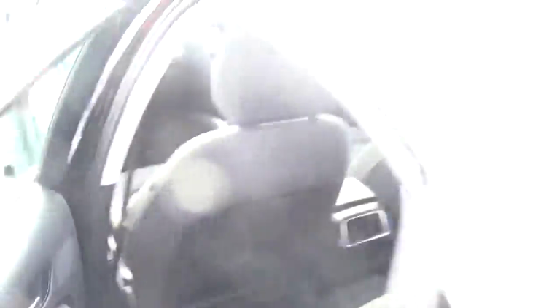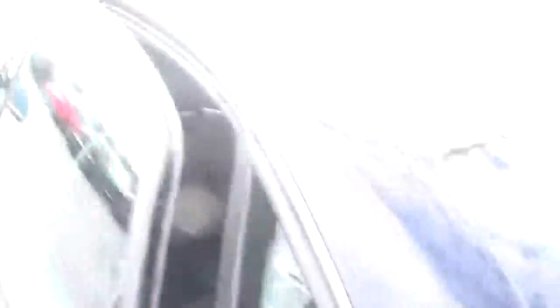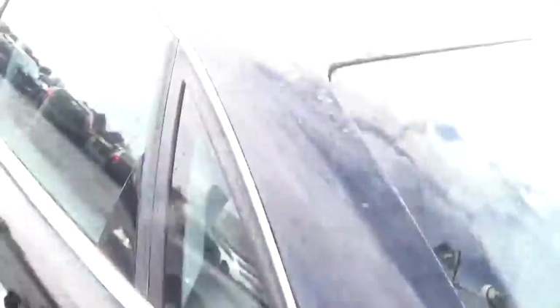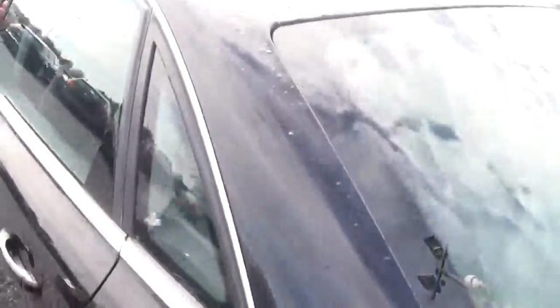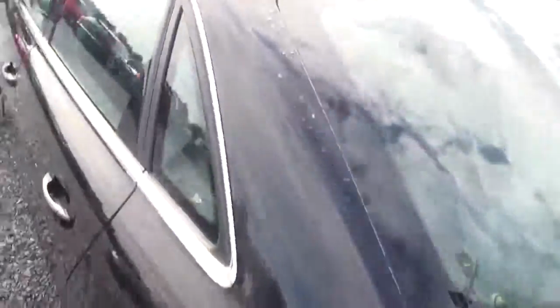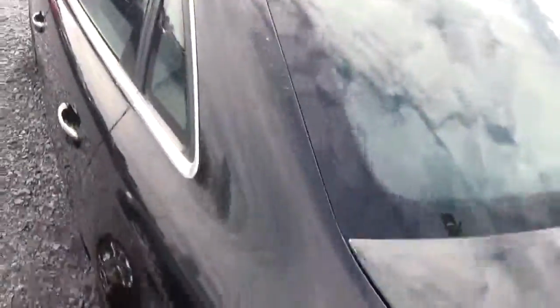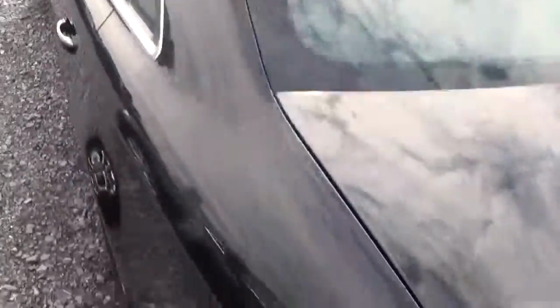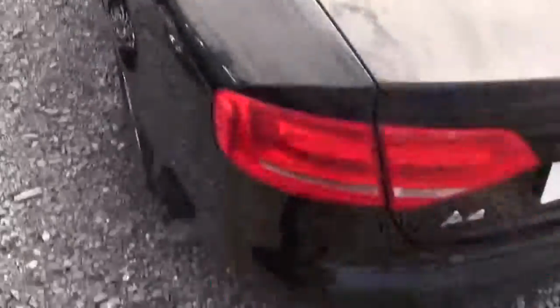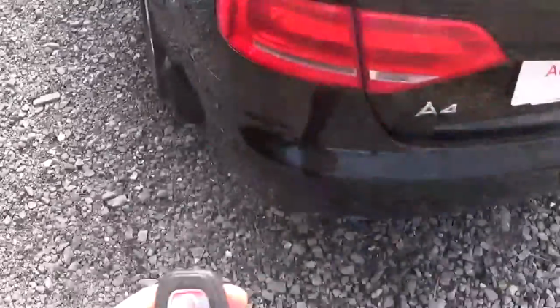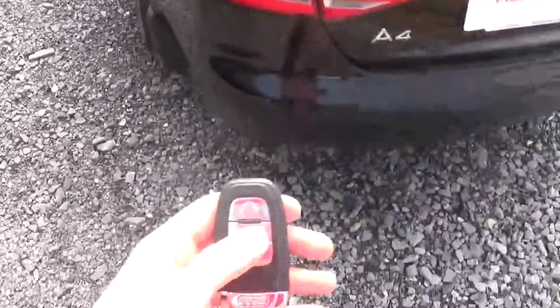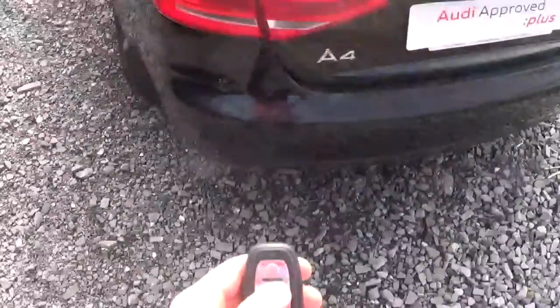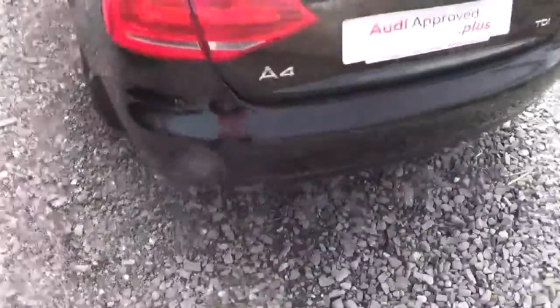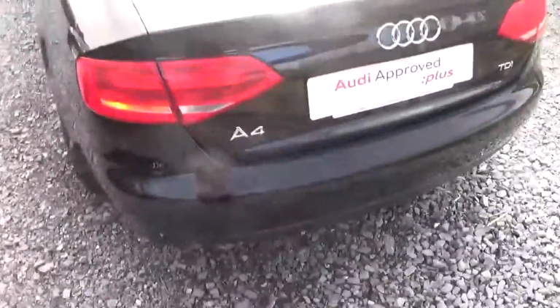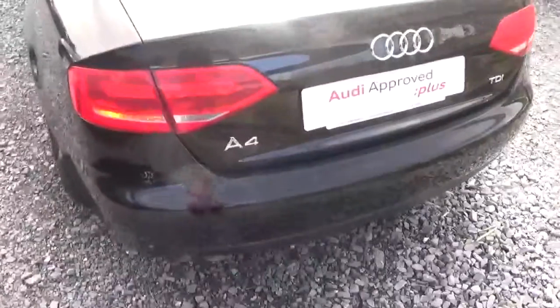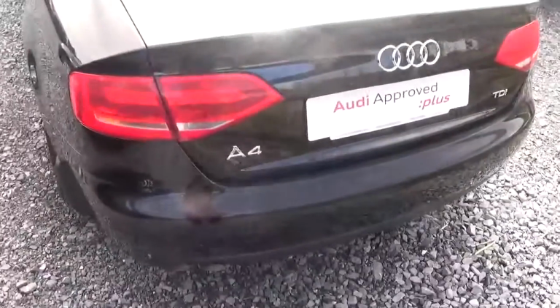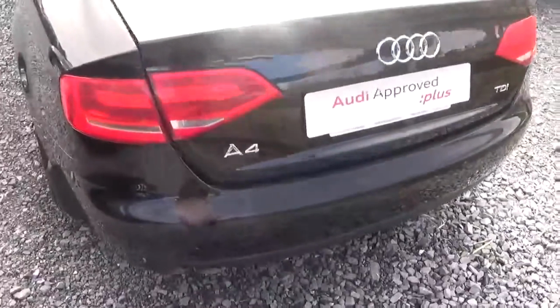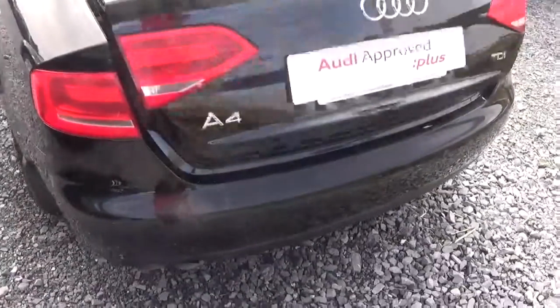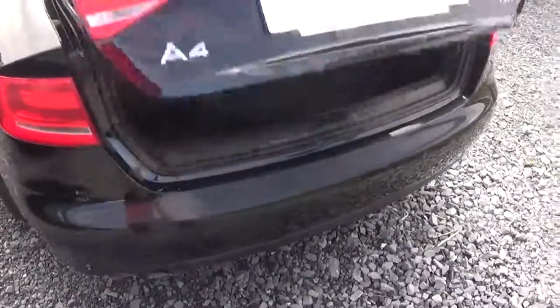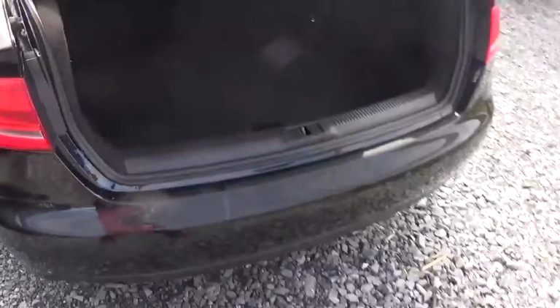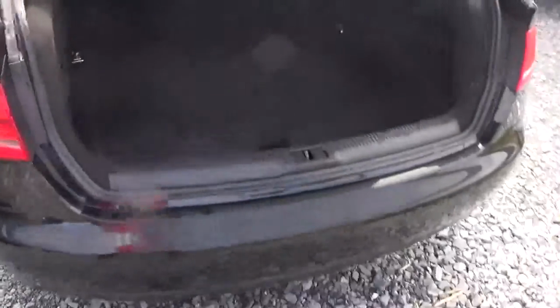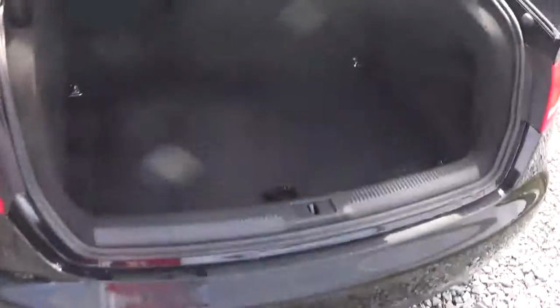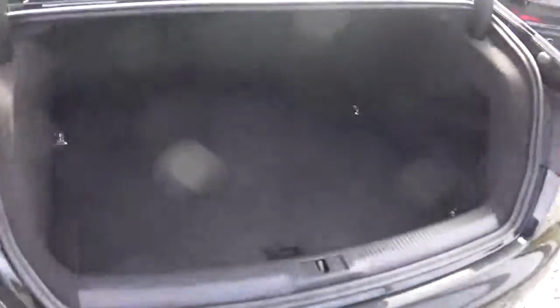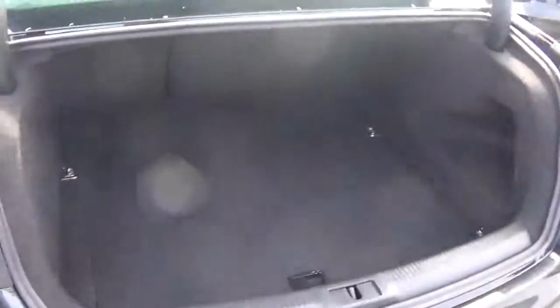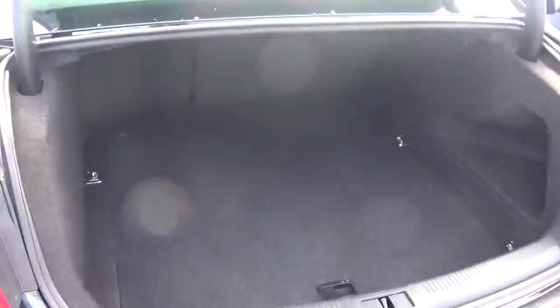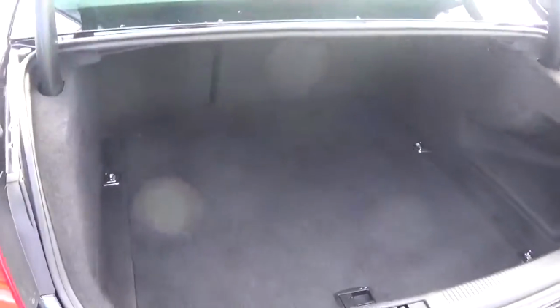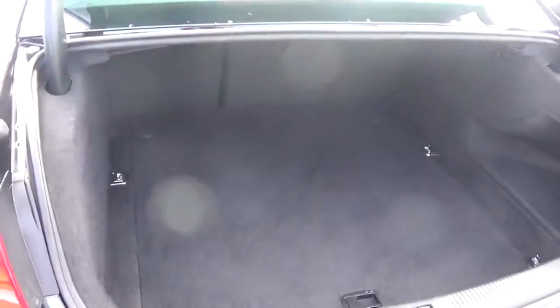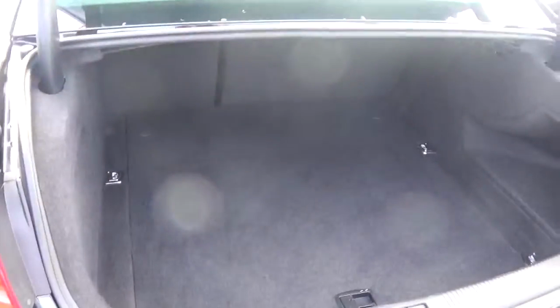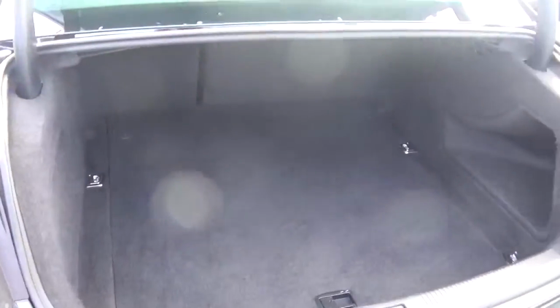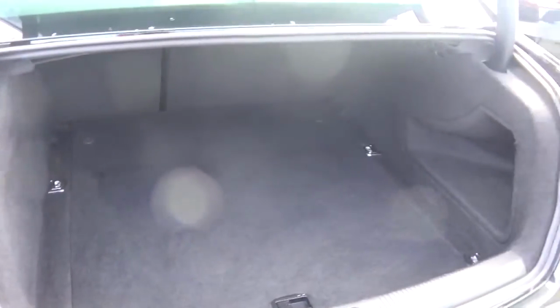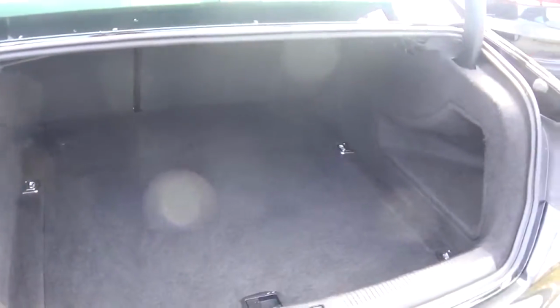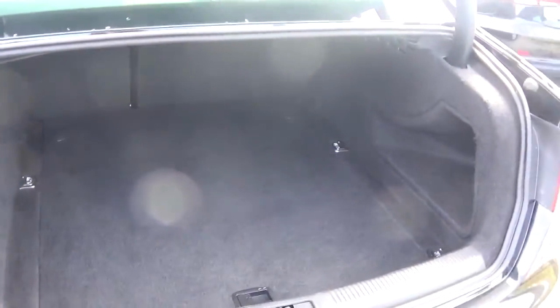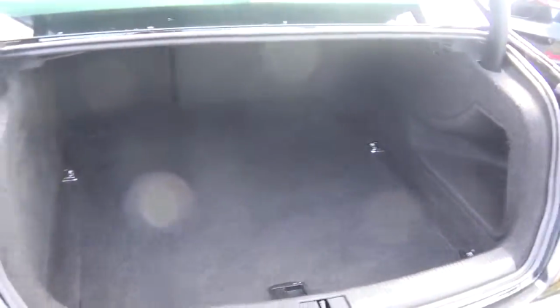The tailgate can be released using the key fob like so, and the car also comes with rear parking sensors to help you navigate those tricky spots.